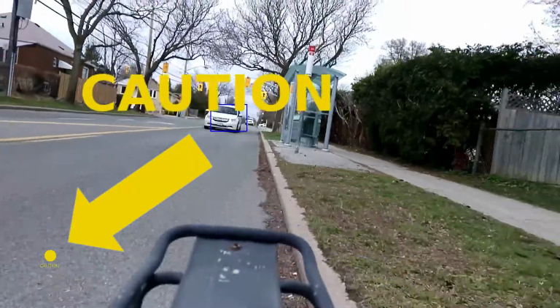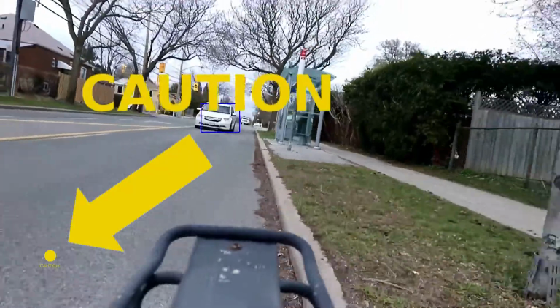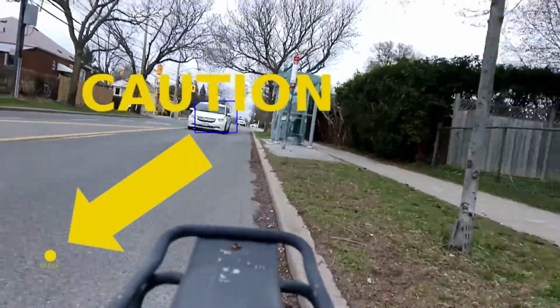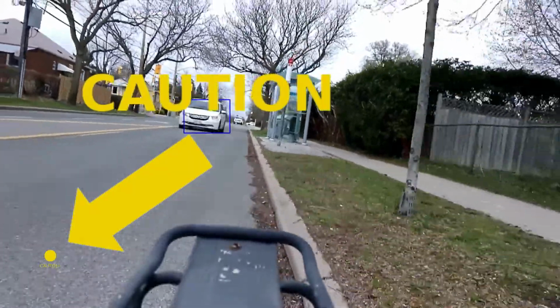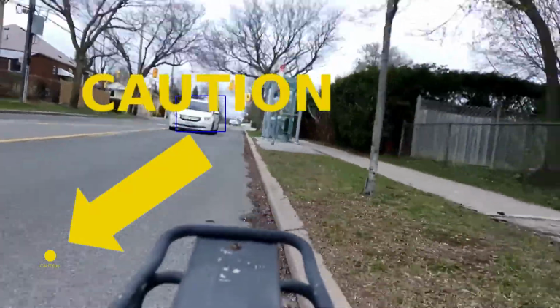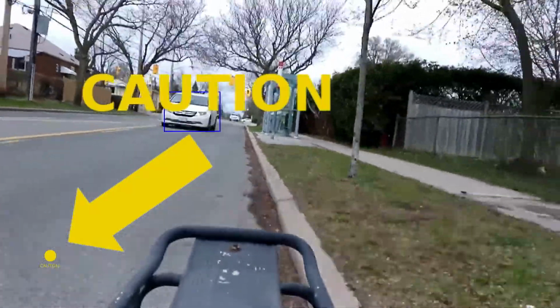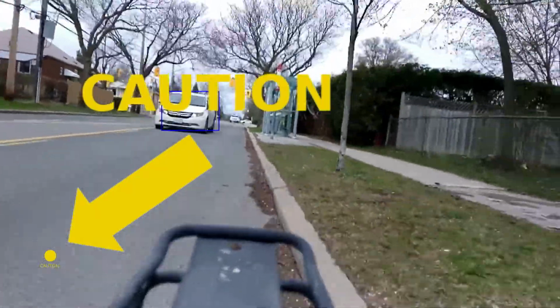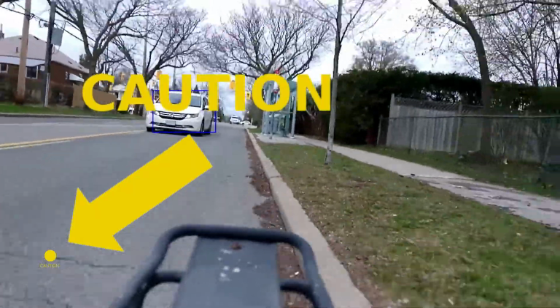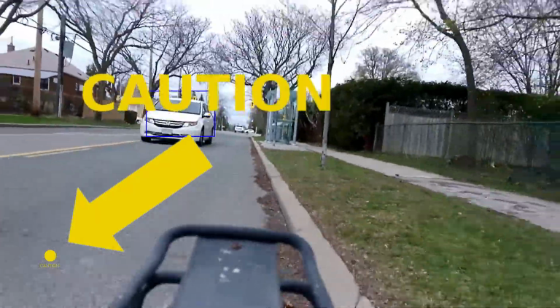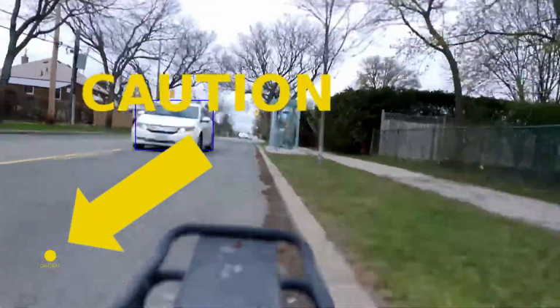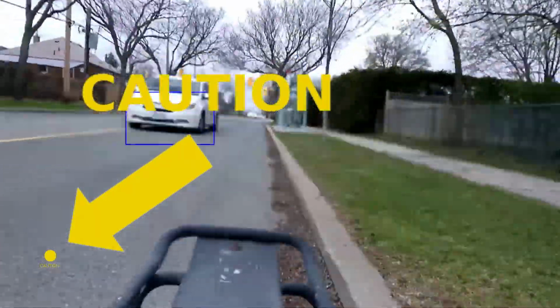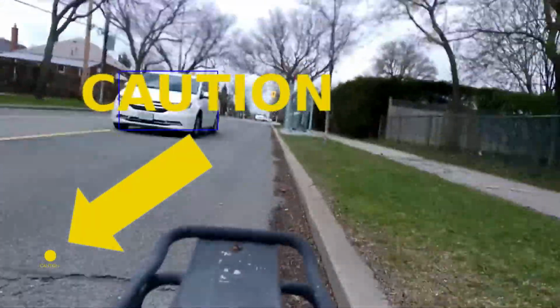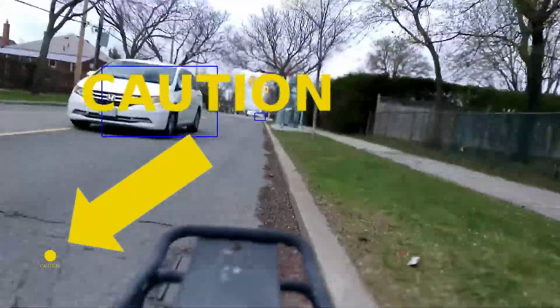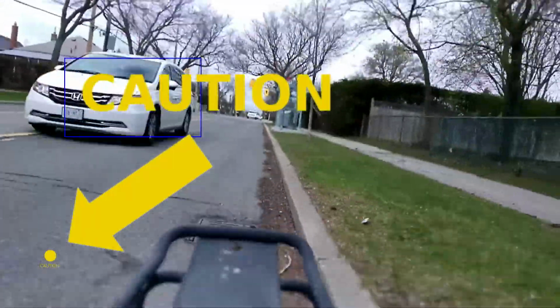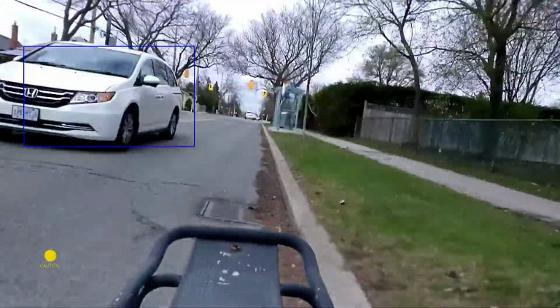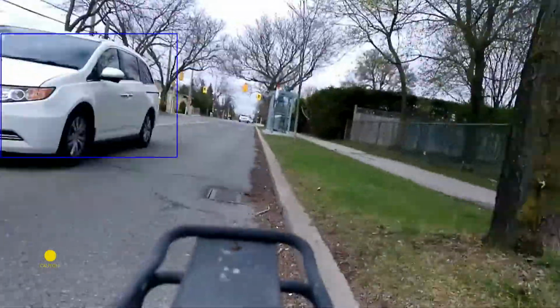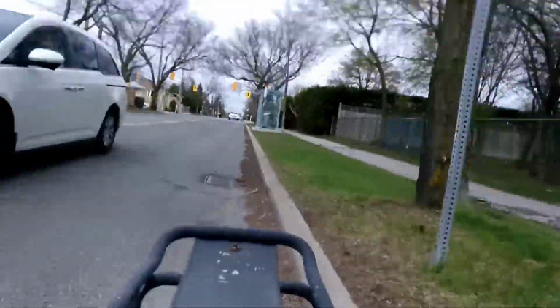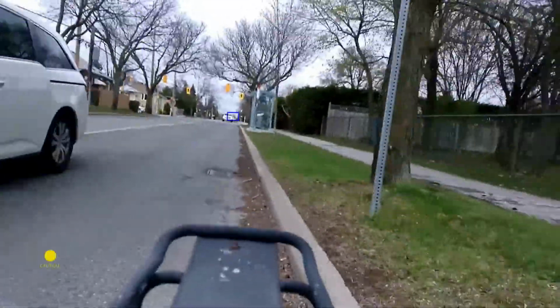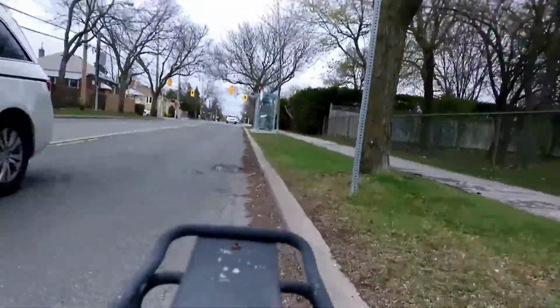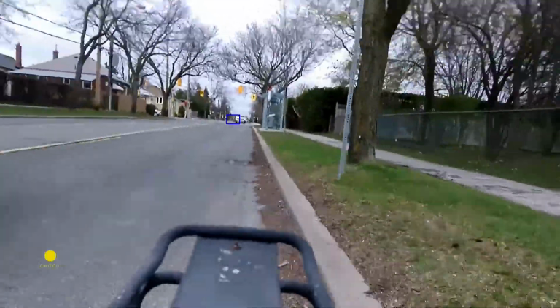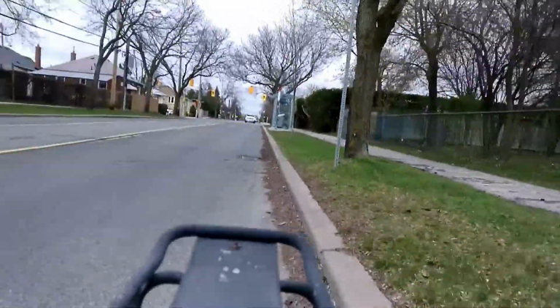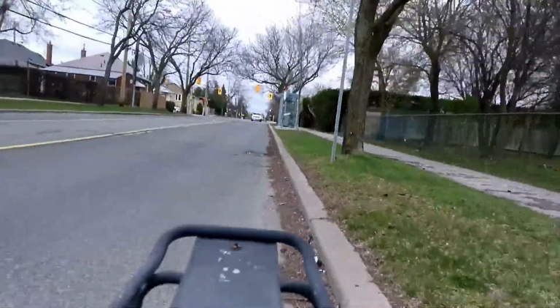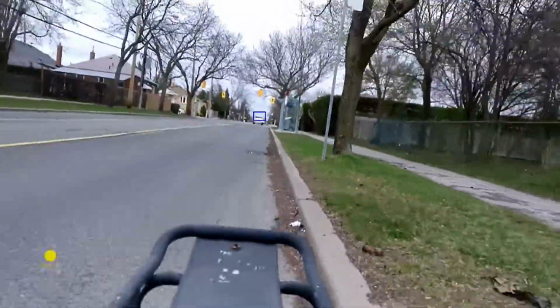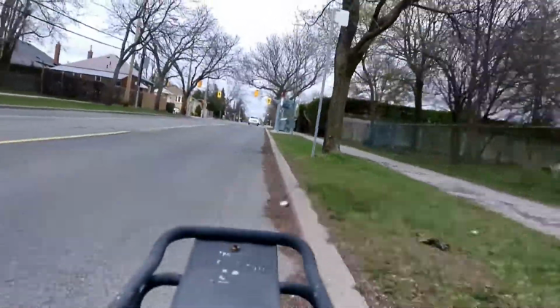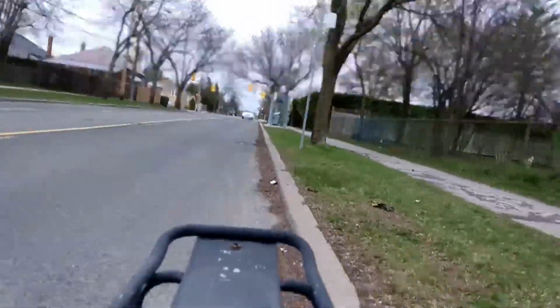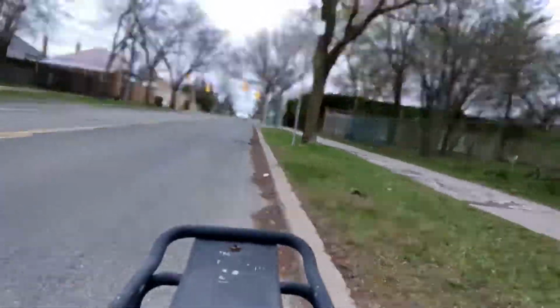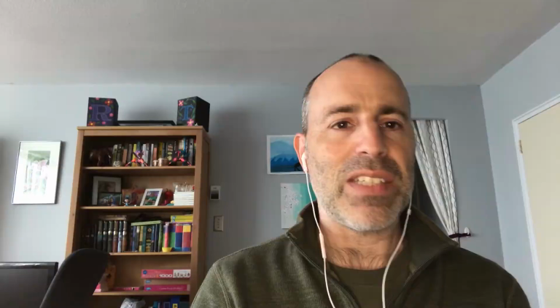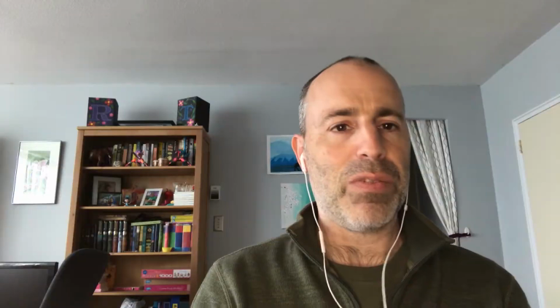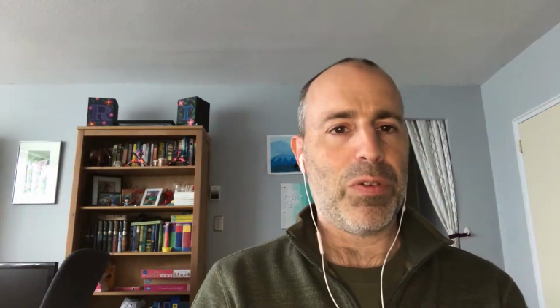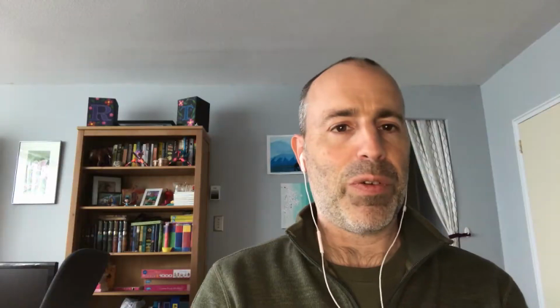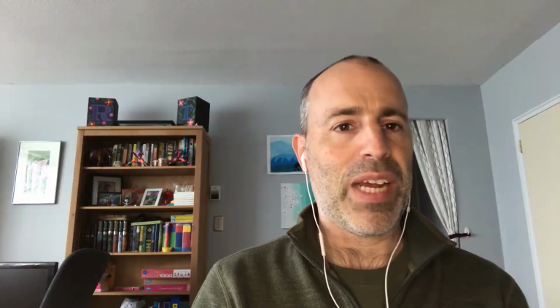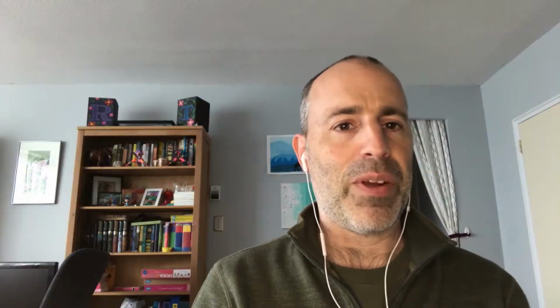In this proof of concept, the dash cam is just a fancy, complicated, expensive rear view camera.